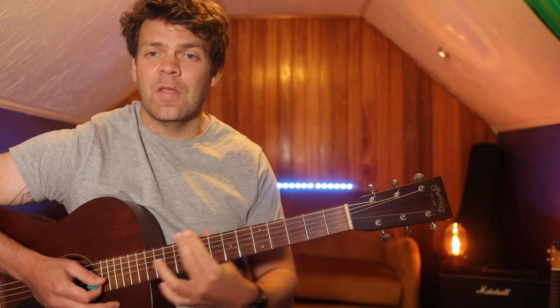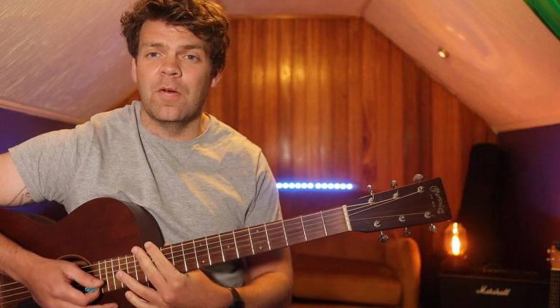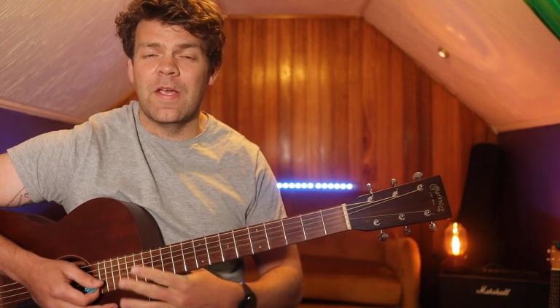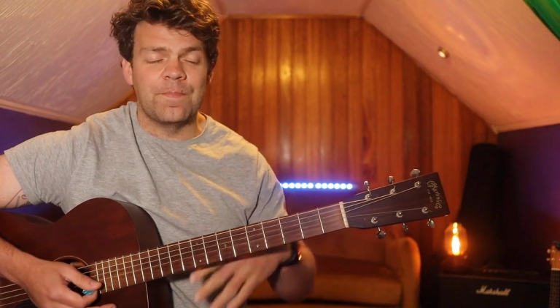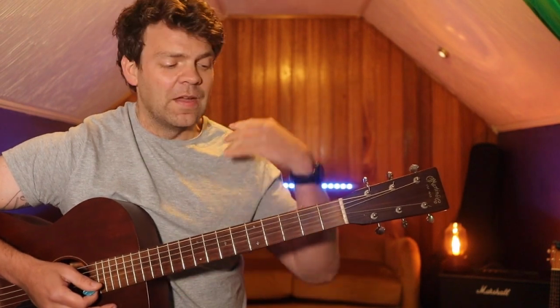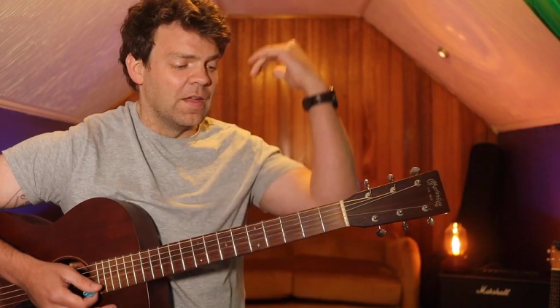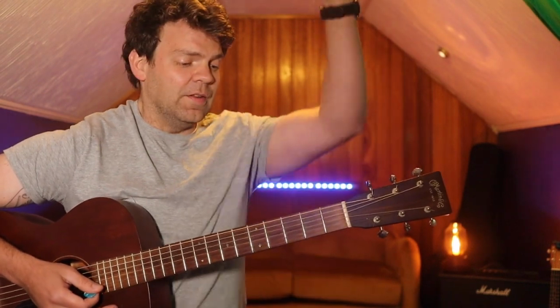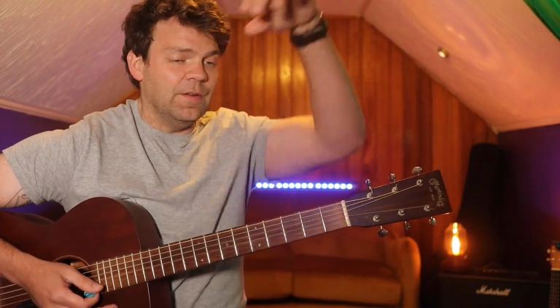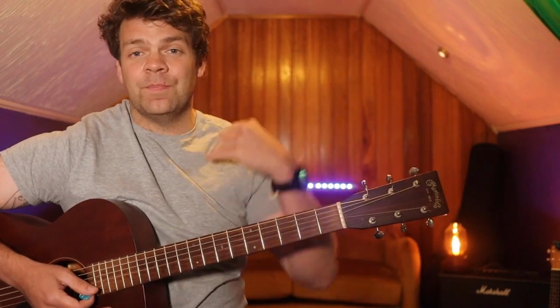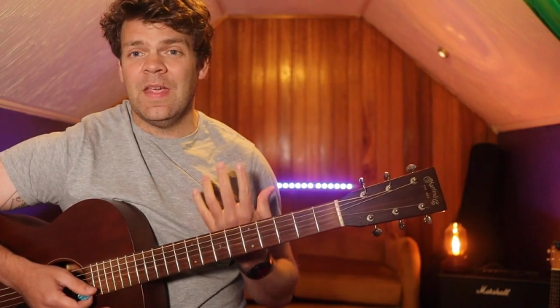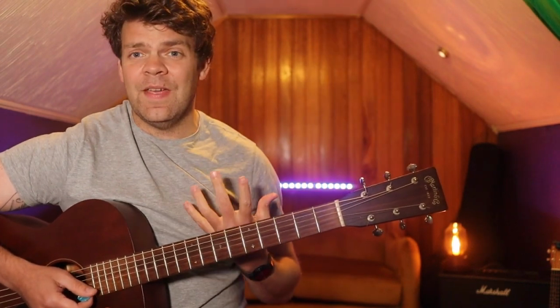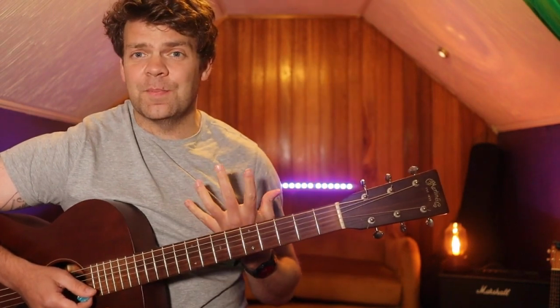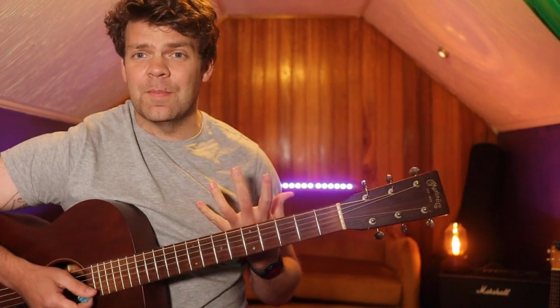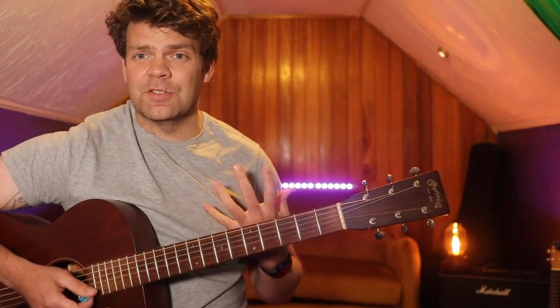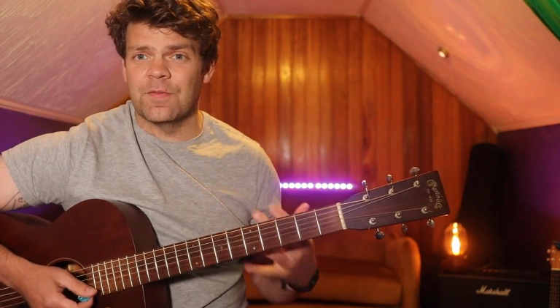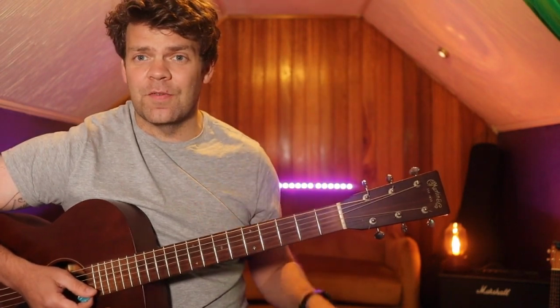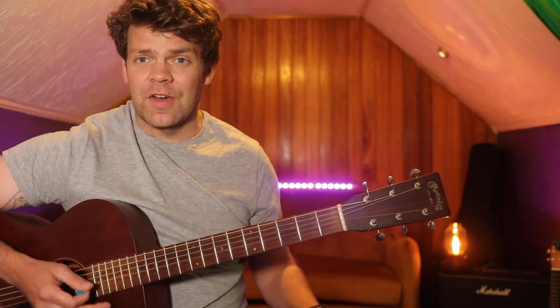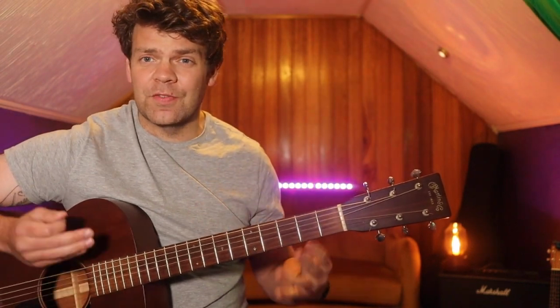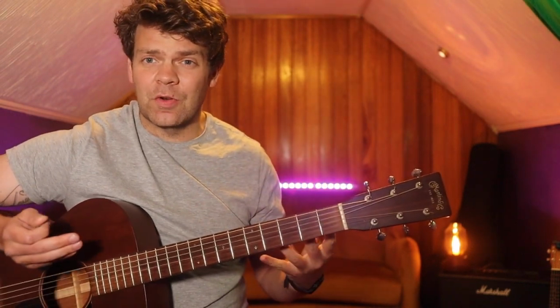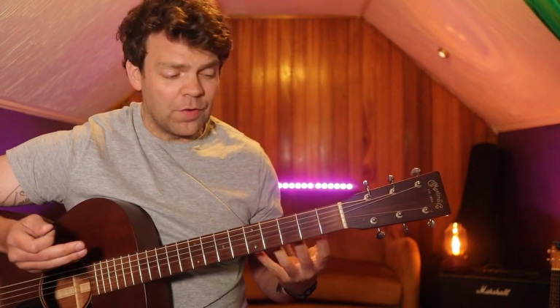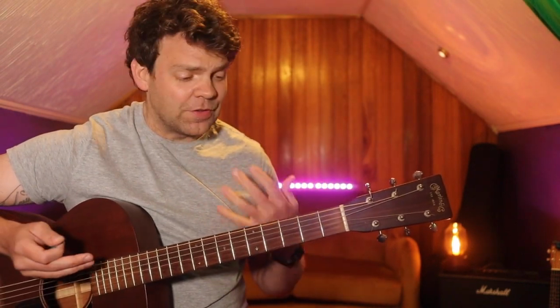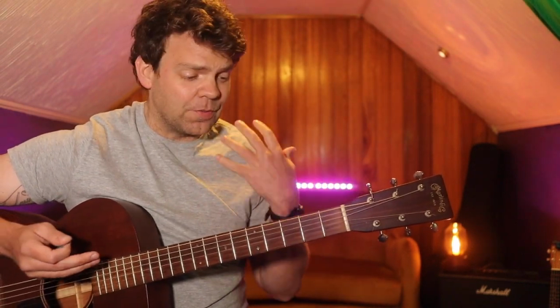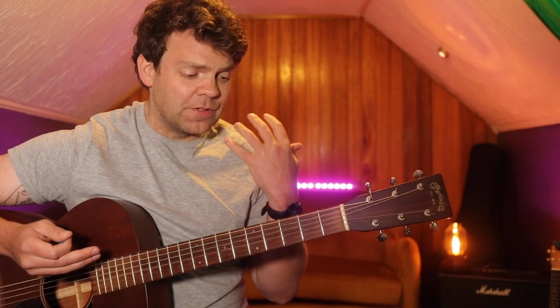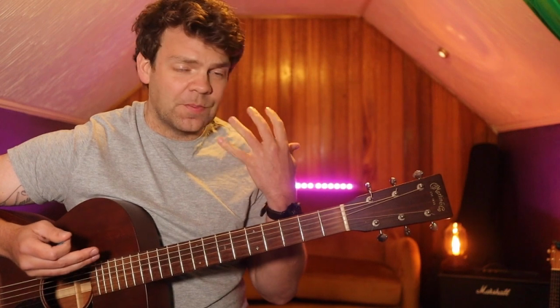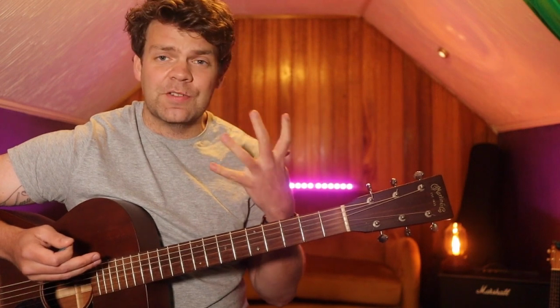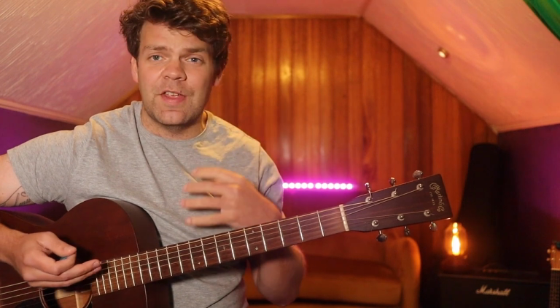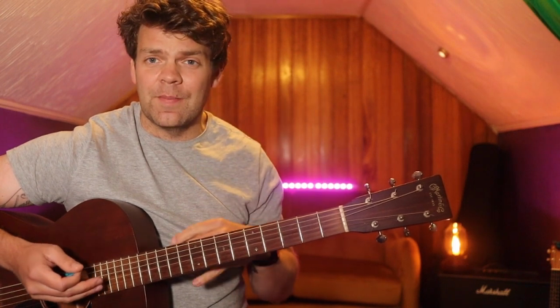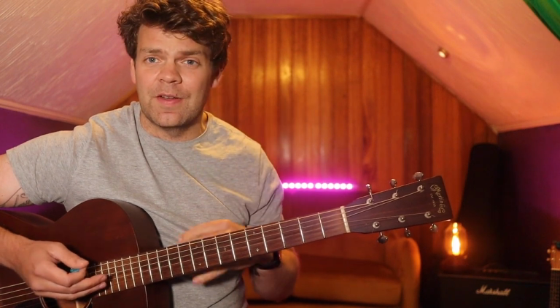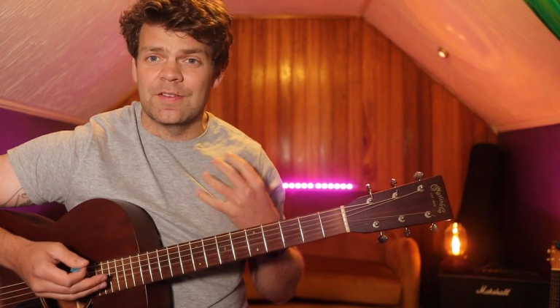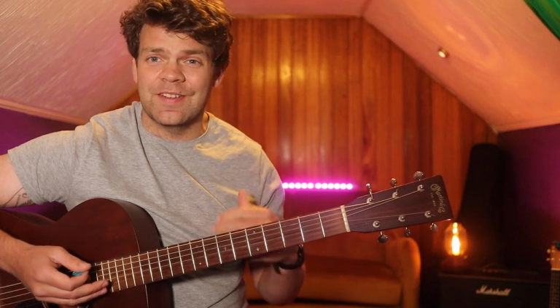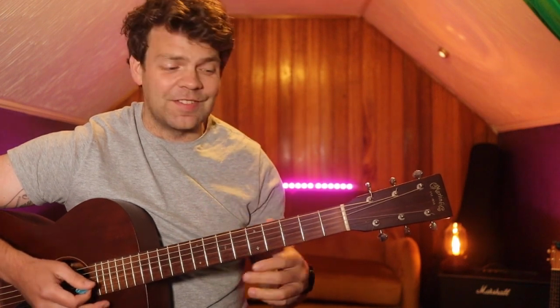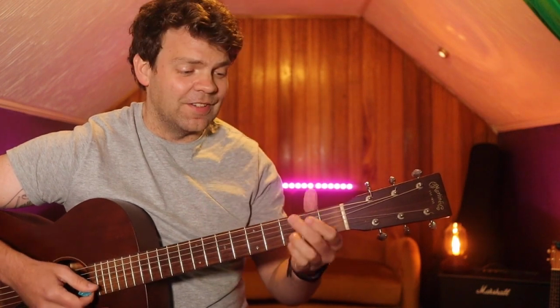All right, and that's pretty much it for the verse. For the chorus, we switch the A minor to a C.